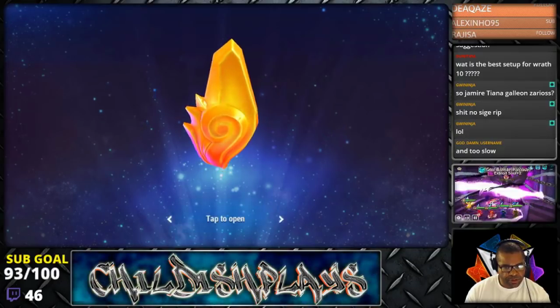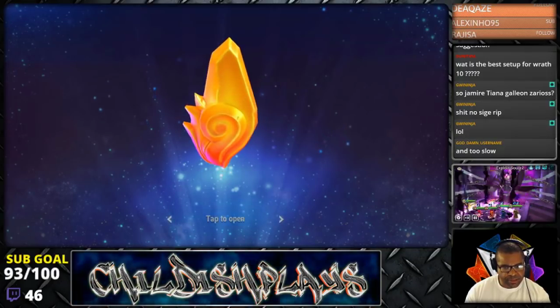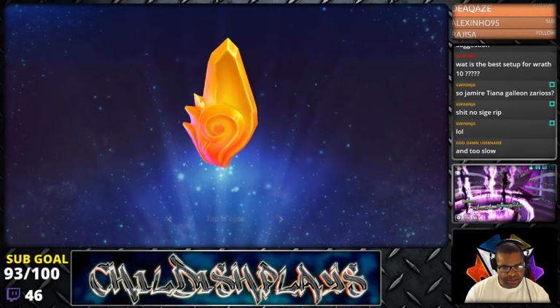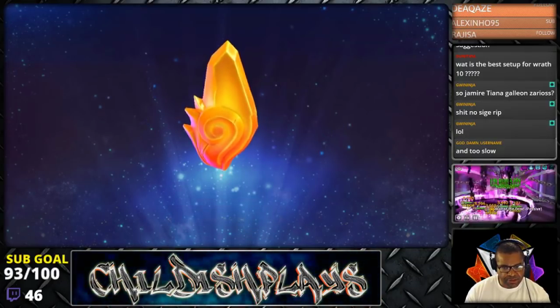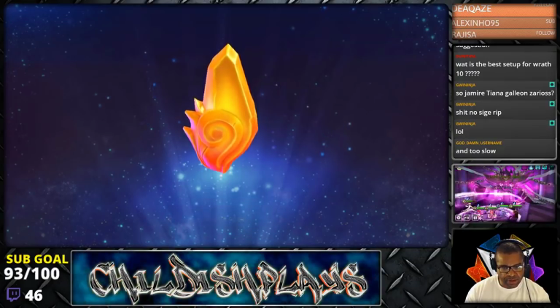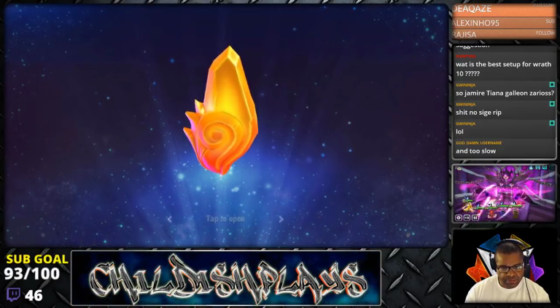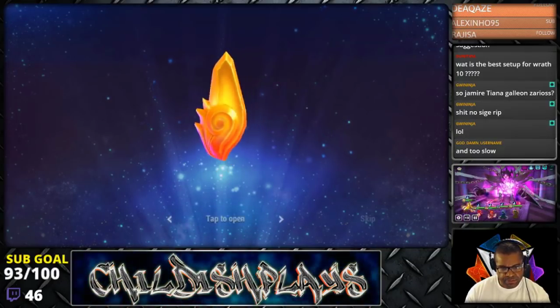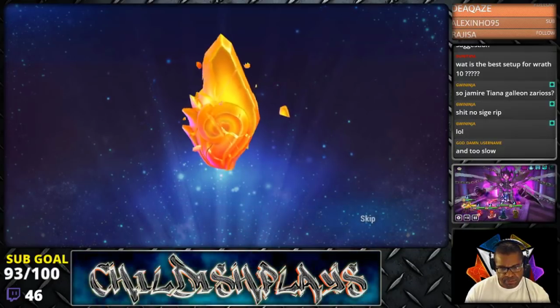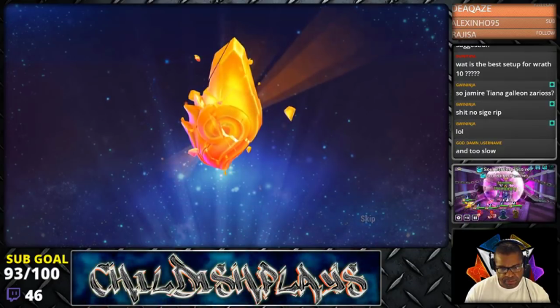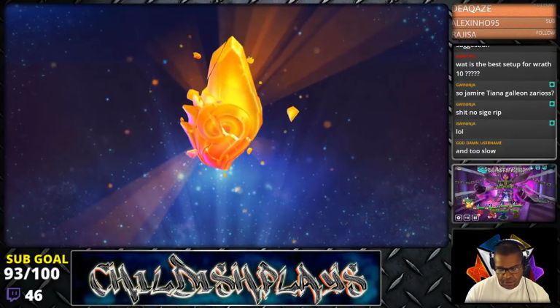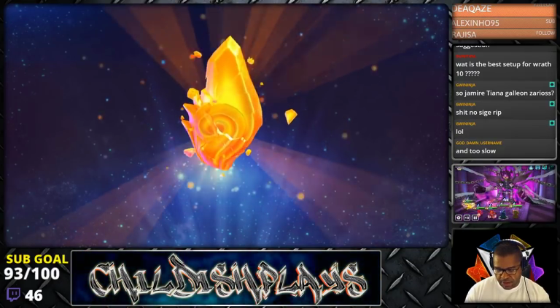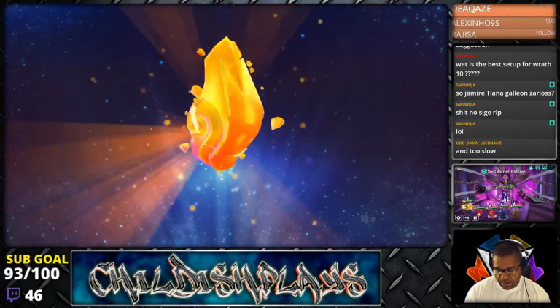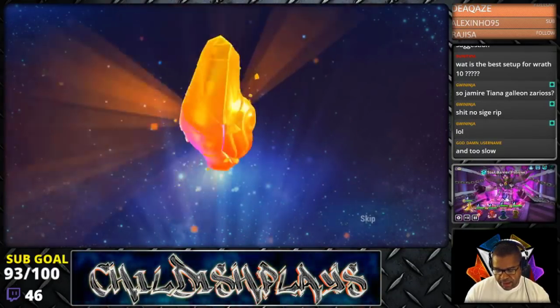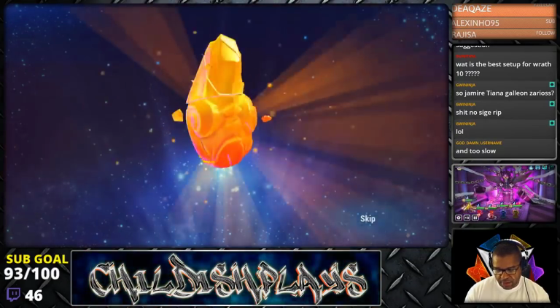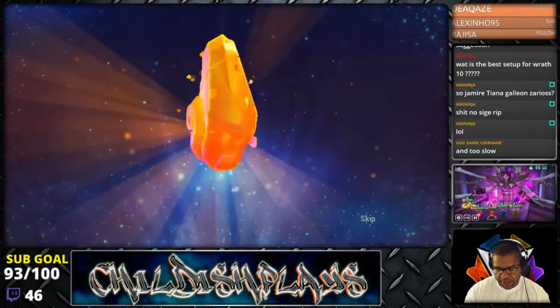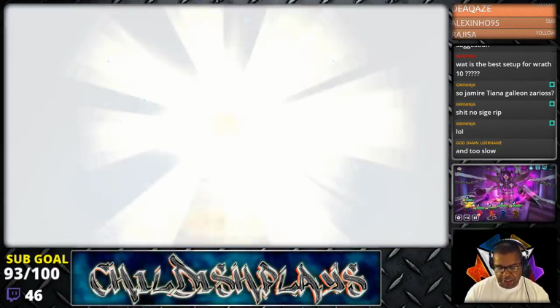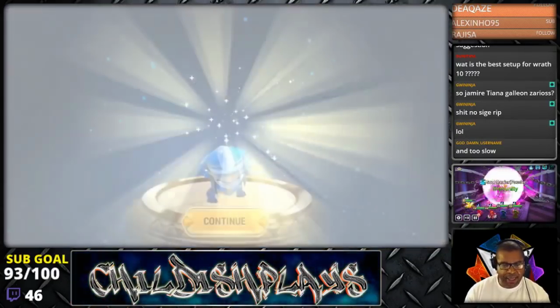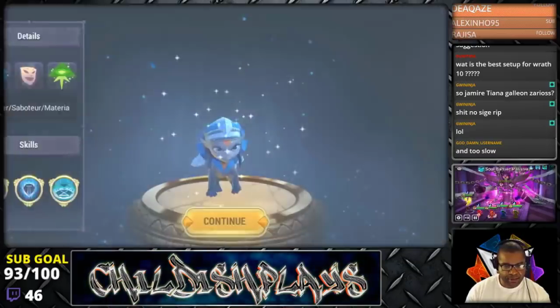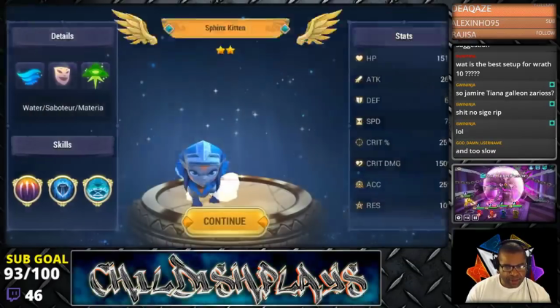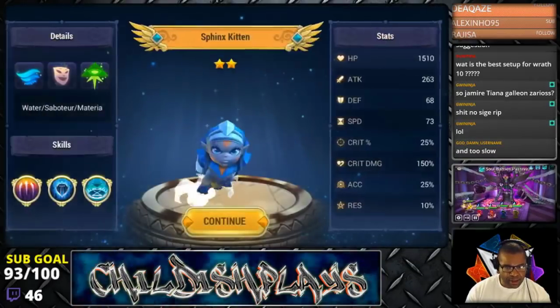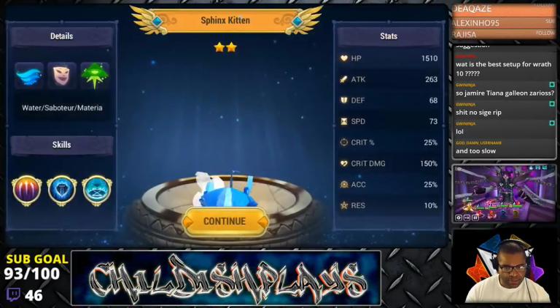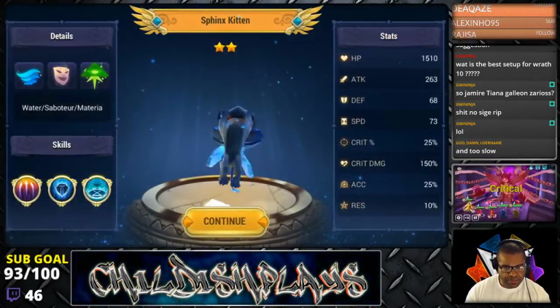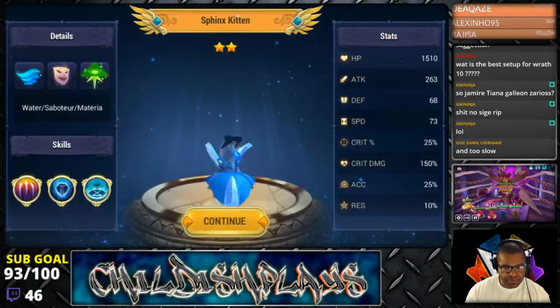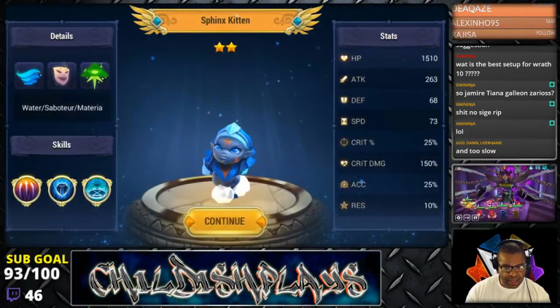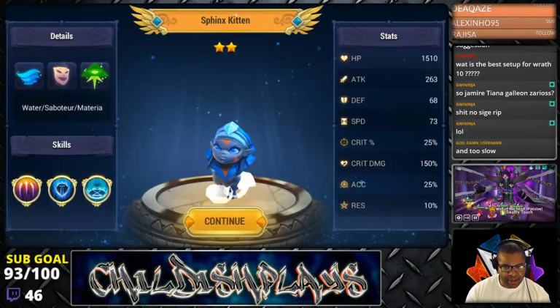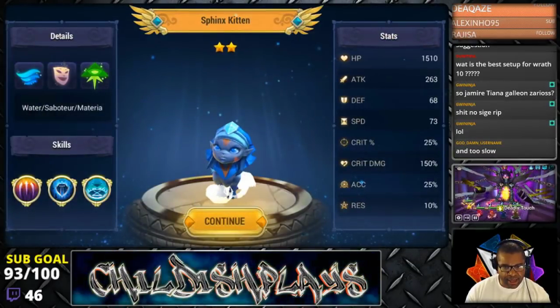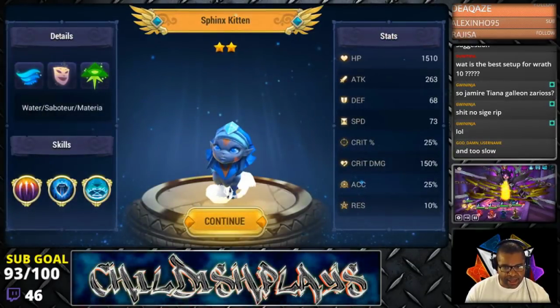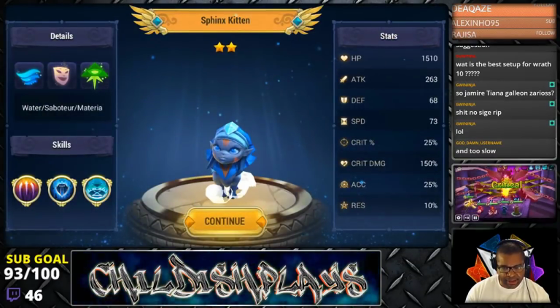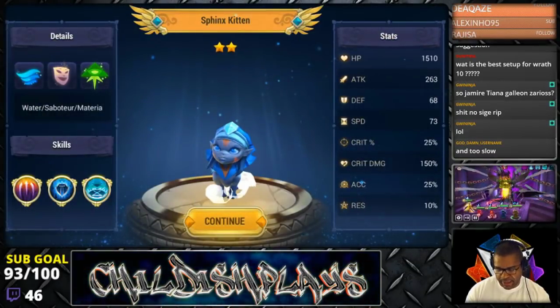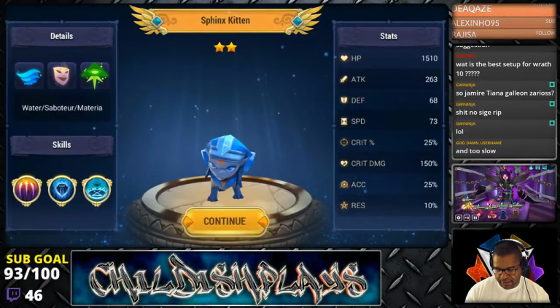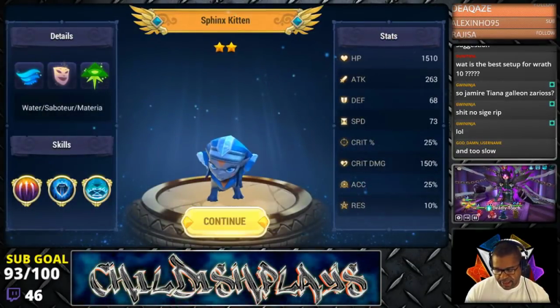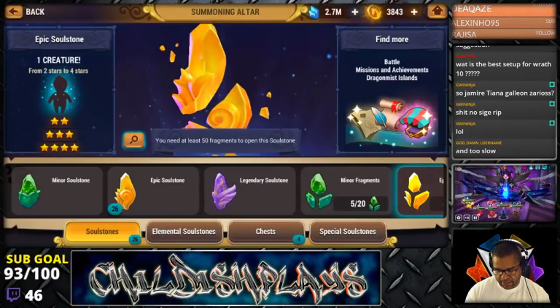In chat, someone mentions he's too slow — yeah, you don't need Shige. Galleon, Xyrus, Tiana — there are options.